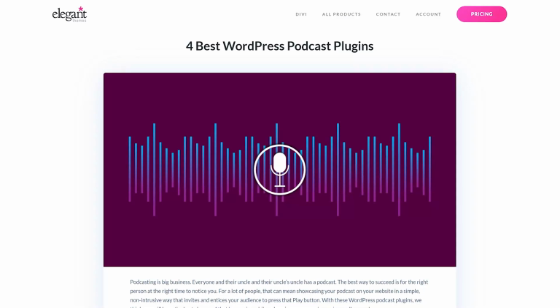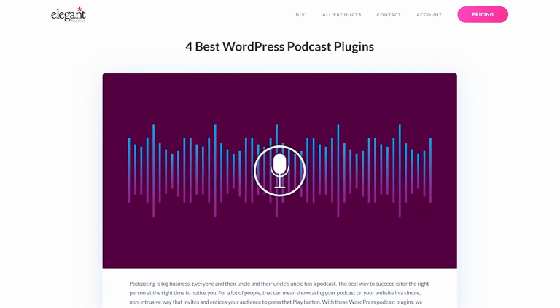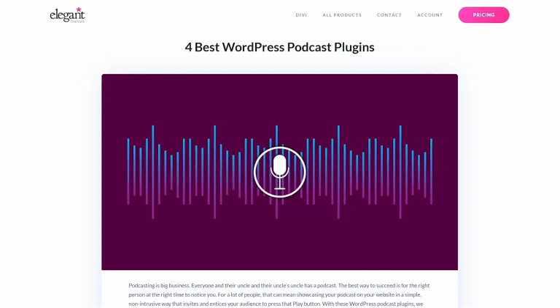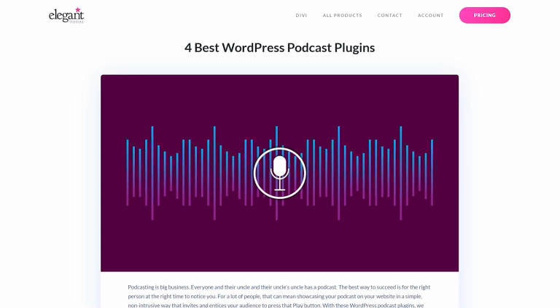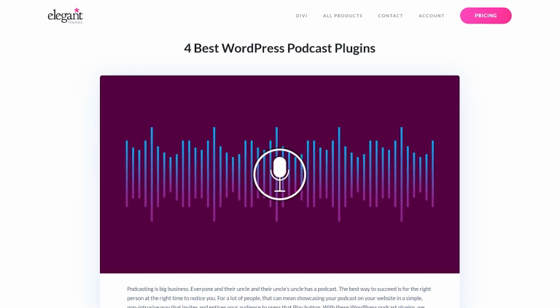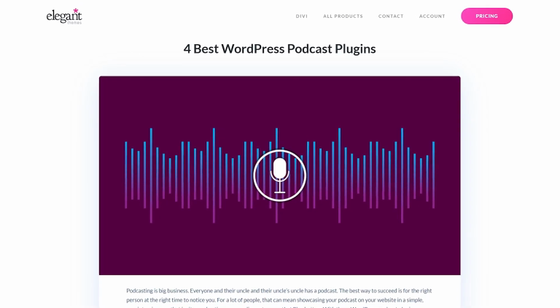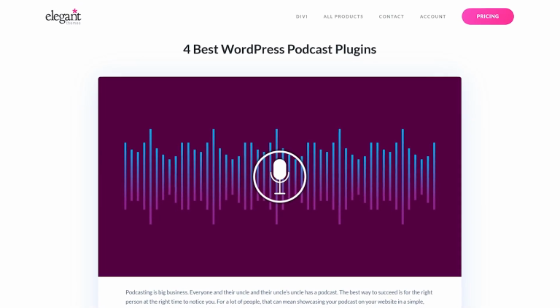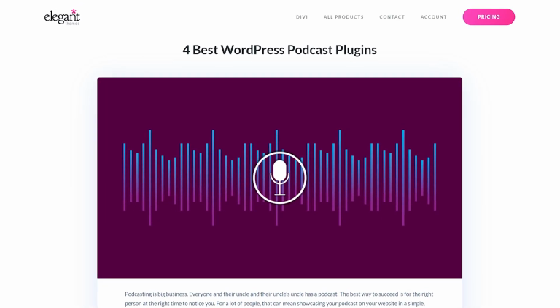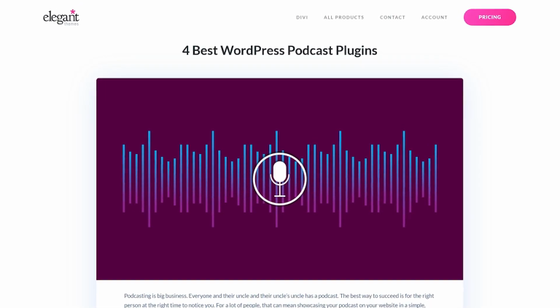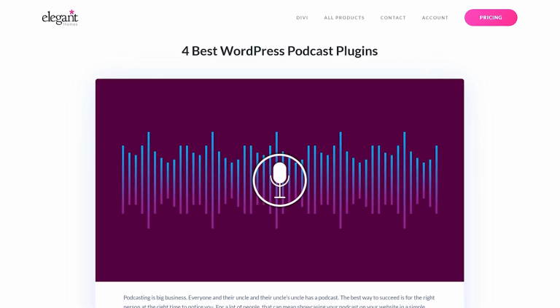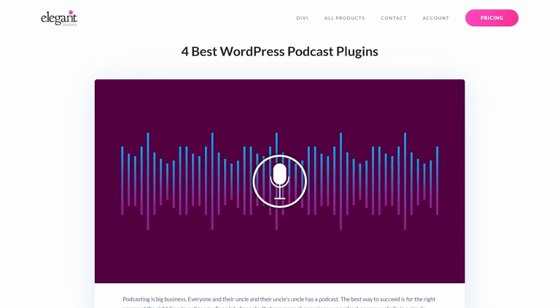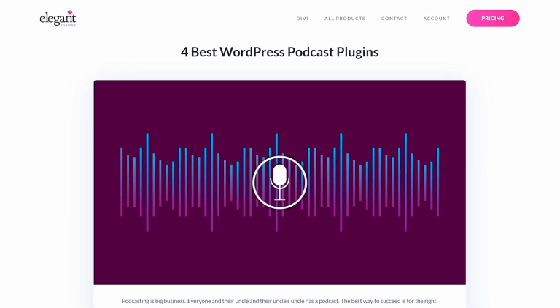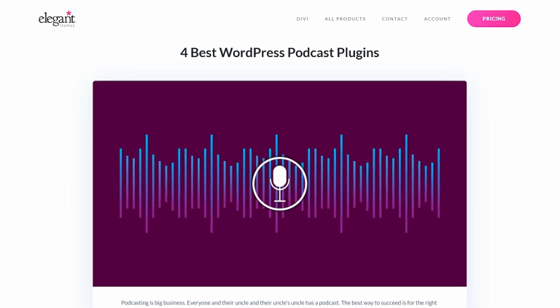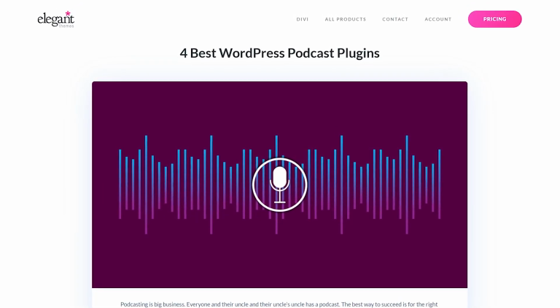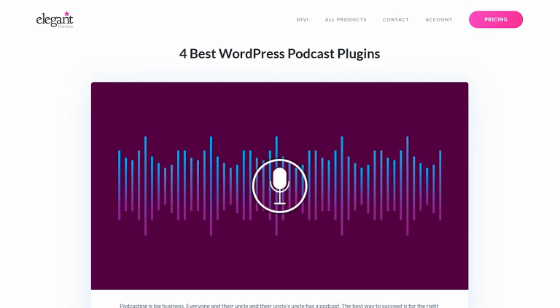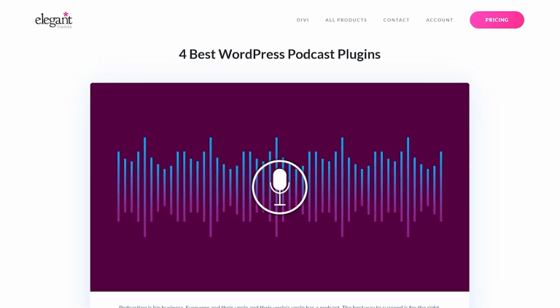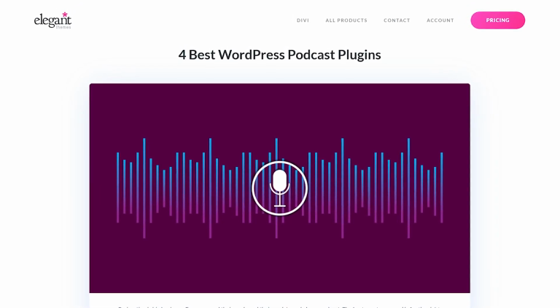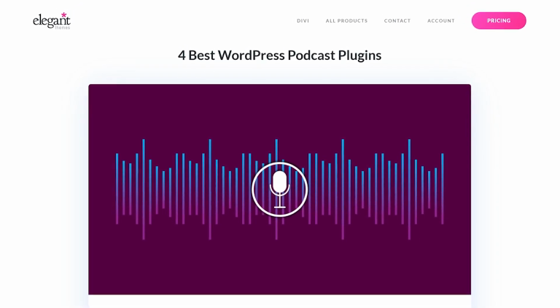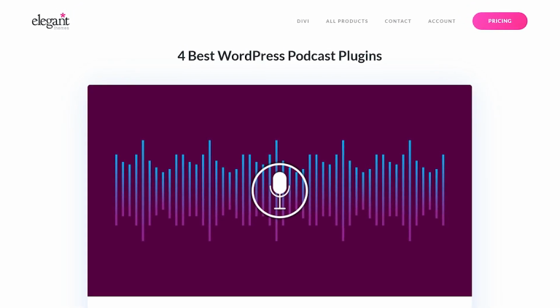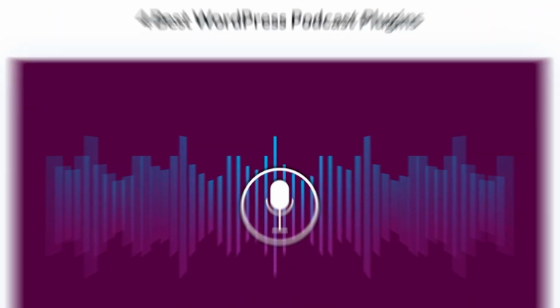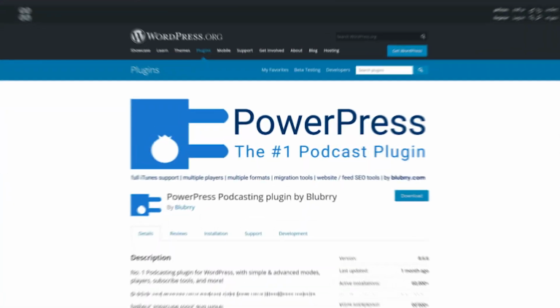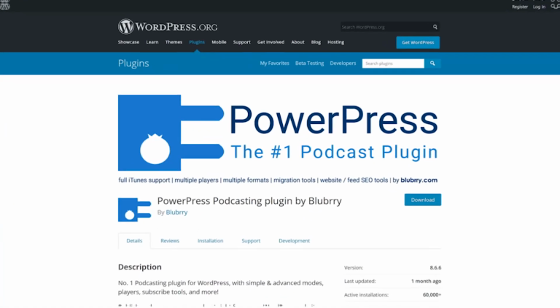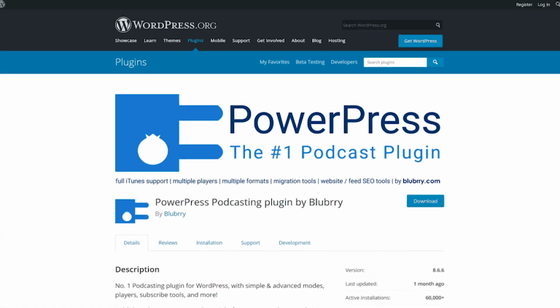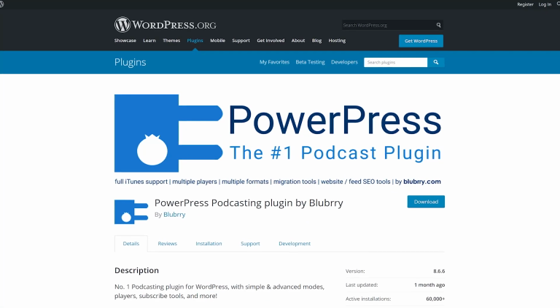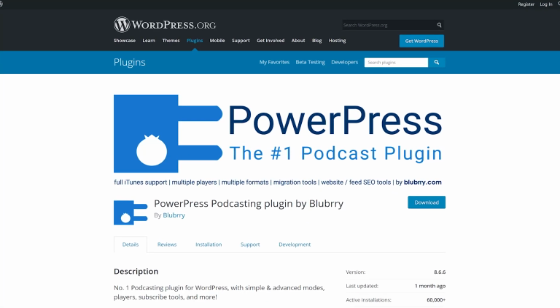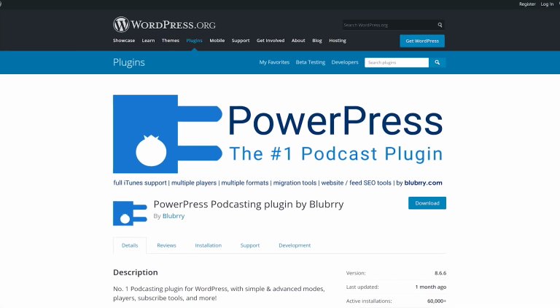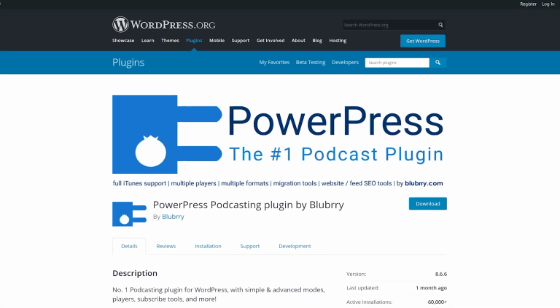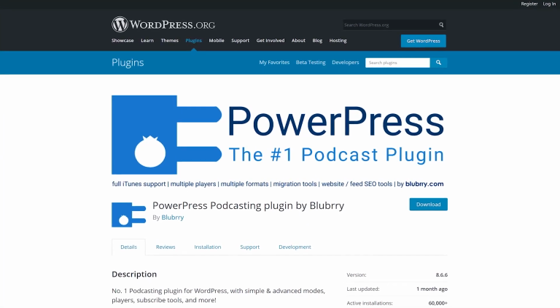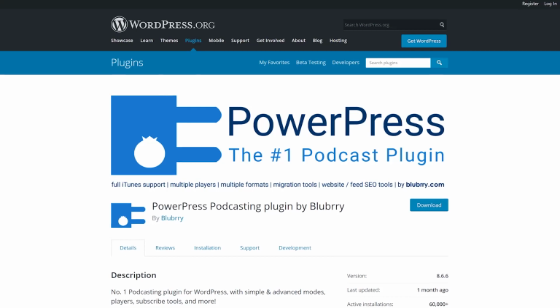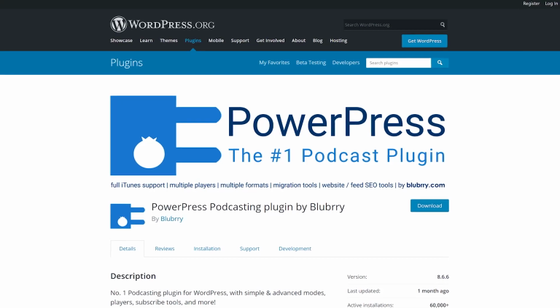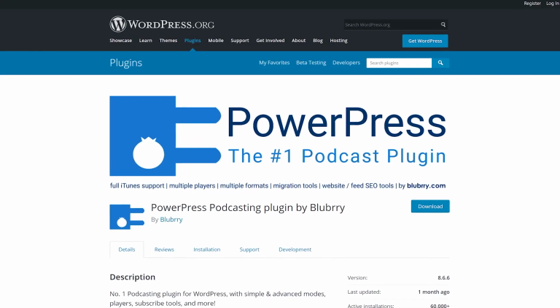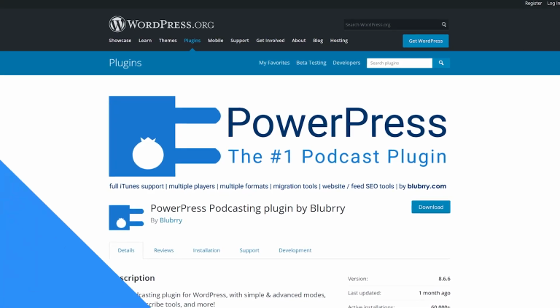Let's check out the four best WordPress podcast plugins. Number one: Blueberry PowerPress.